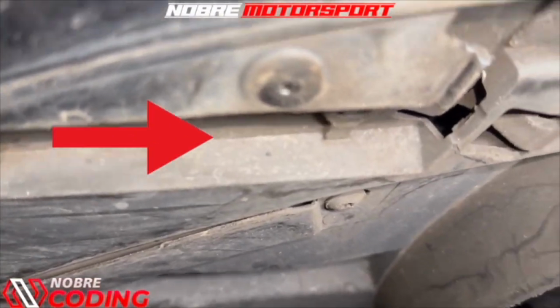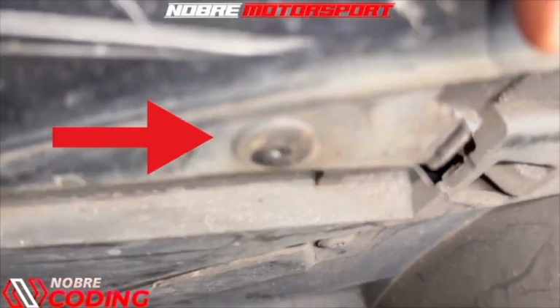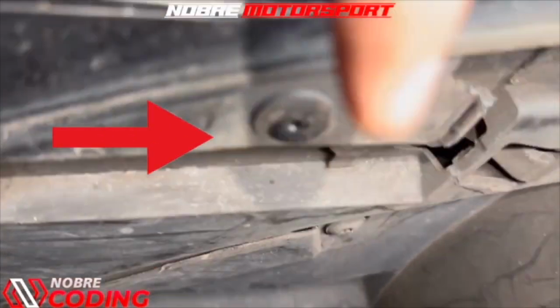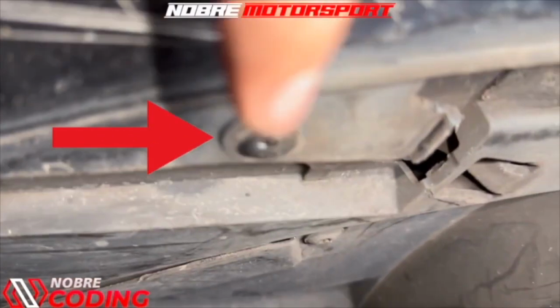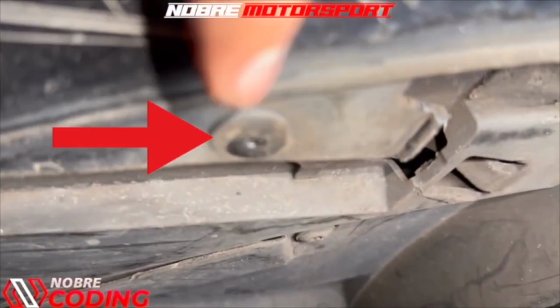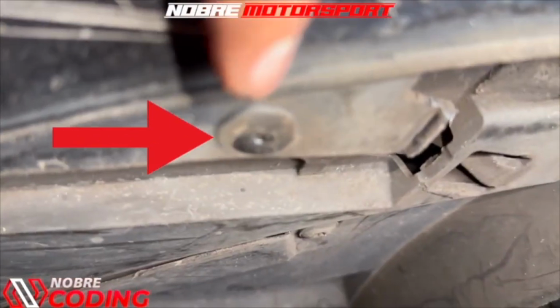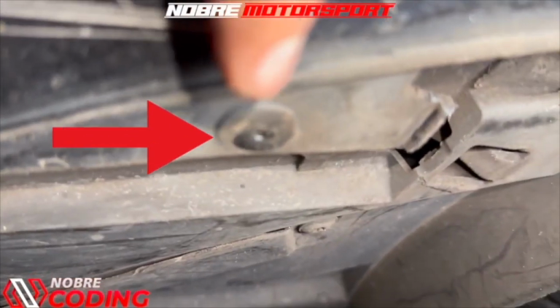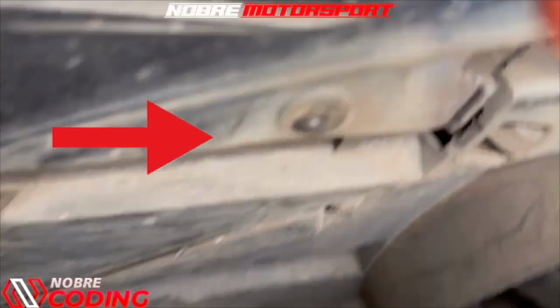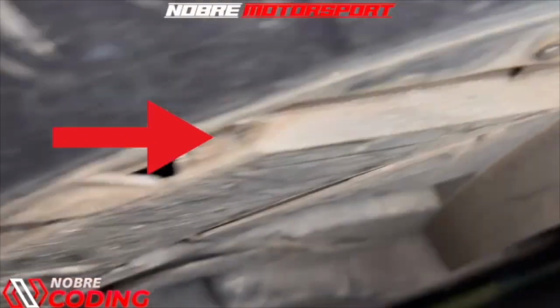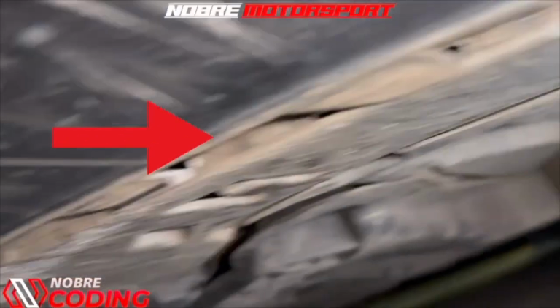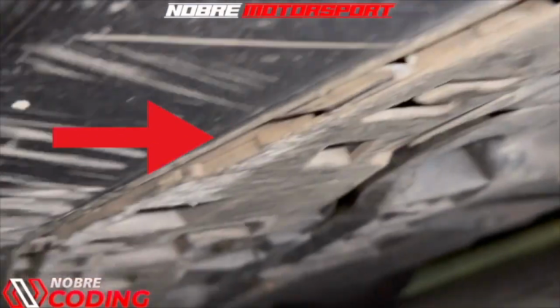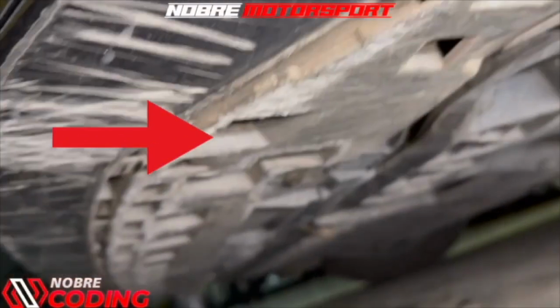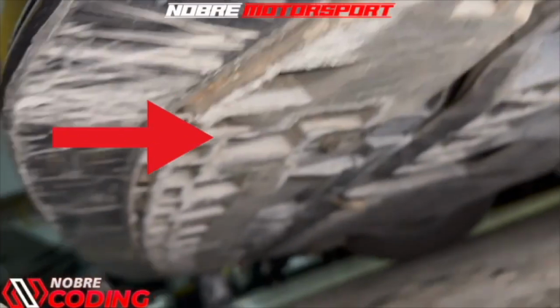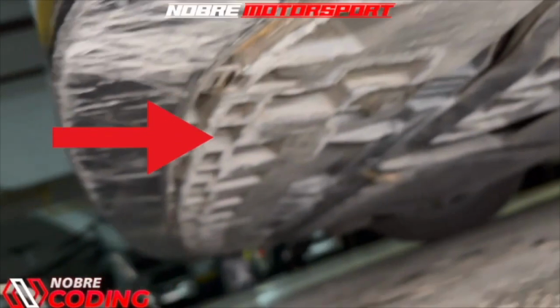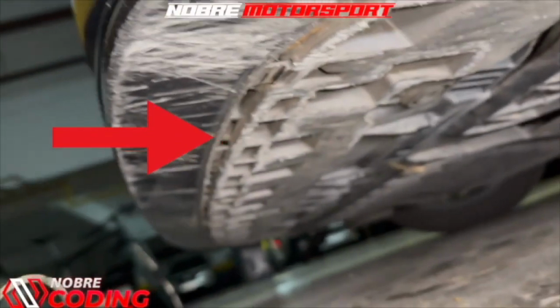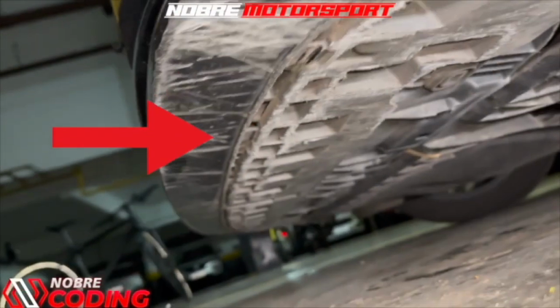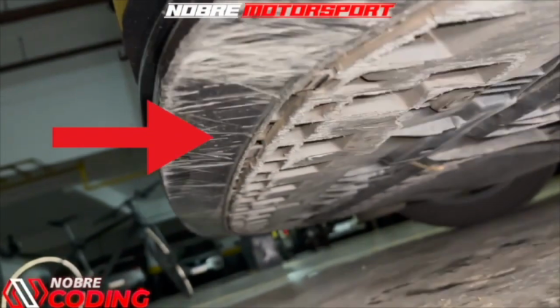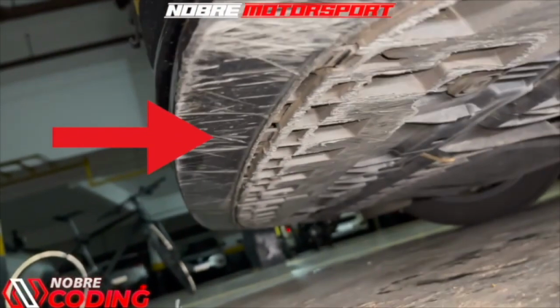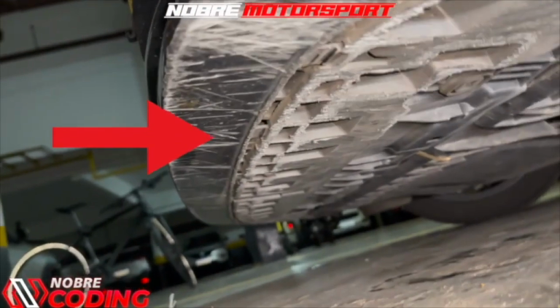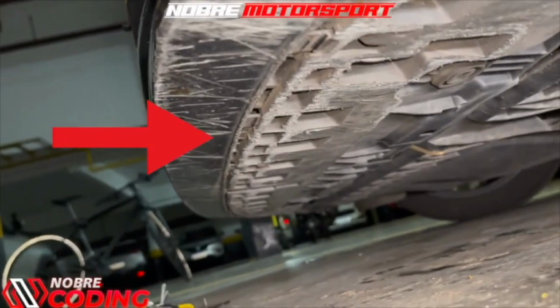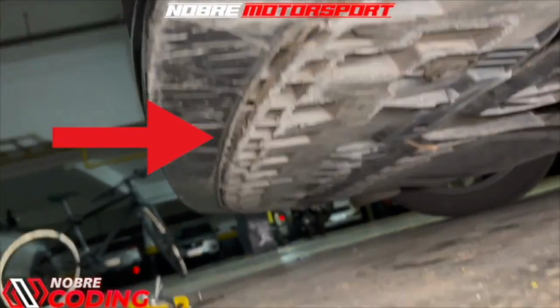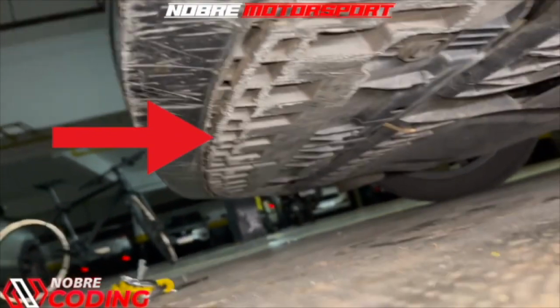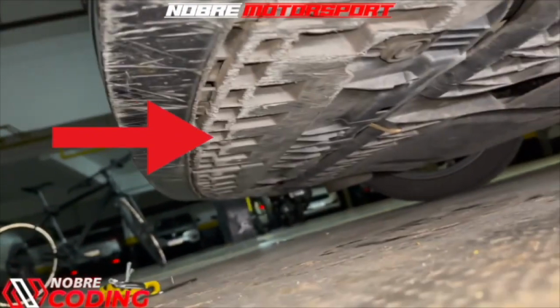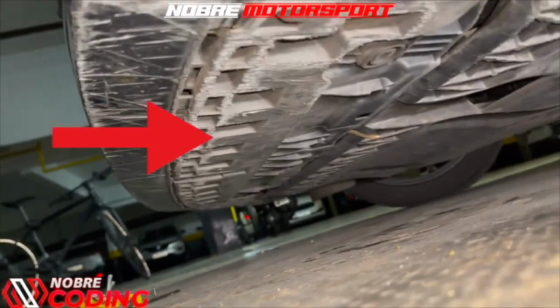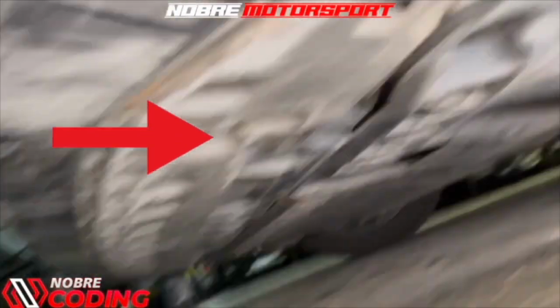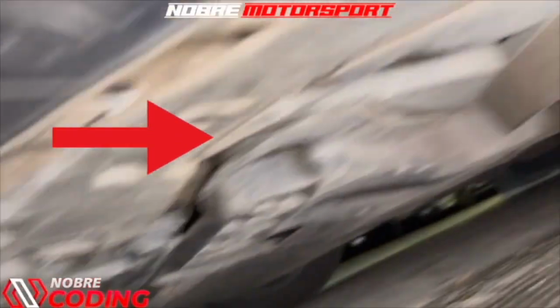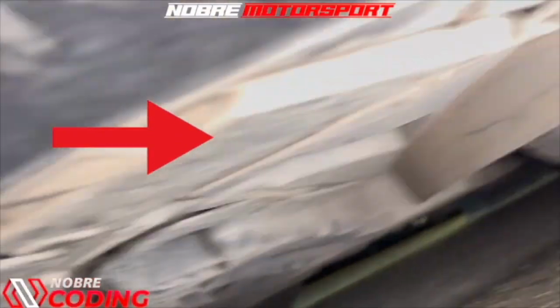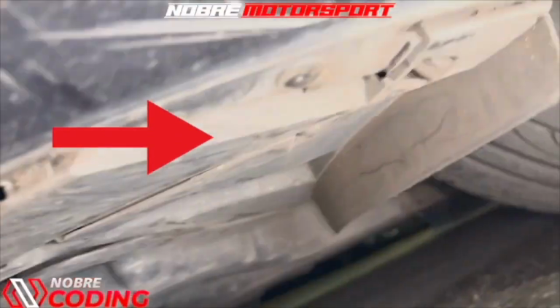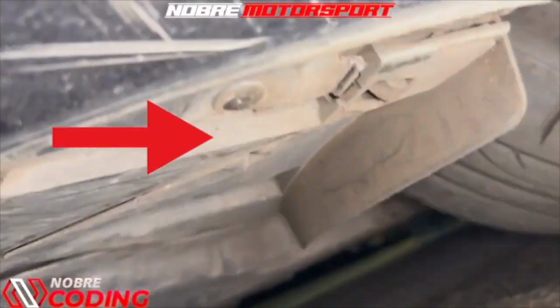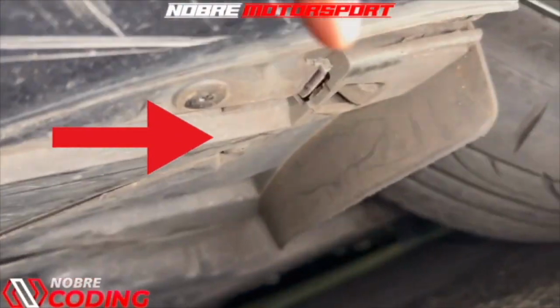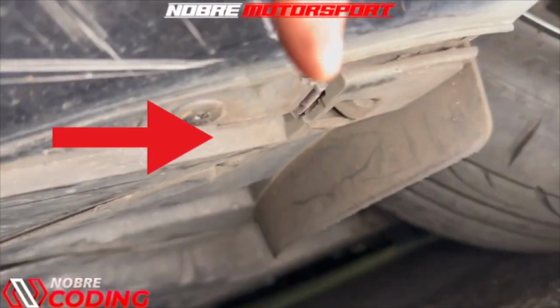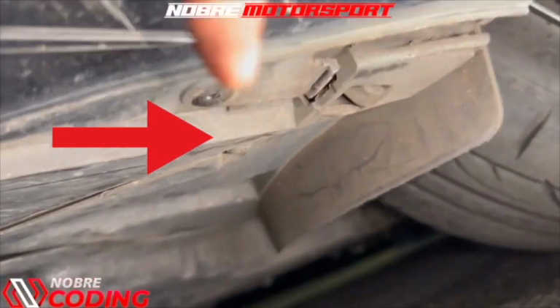Continuing in sequence, we only have two more screws to remove the complete bumper.